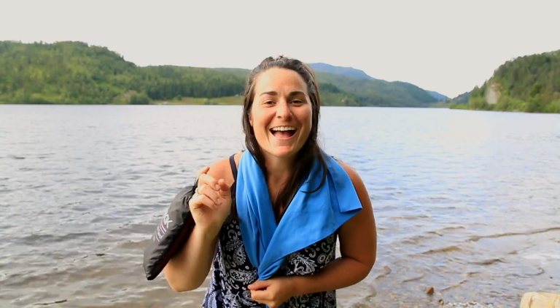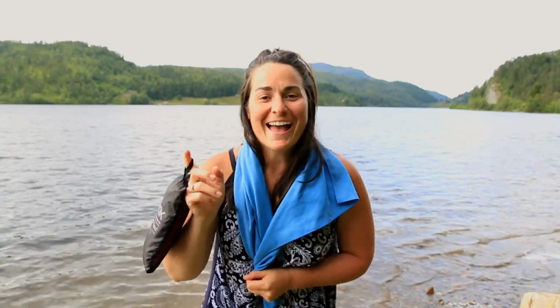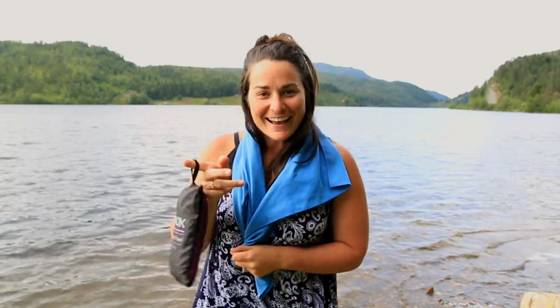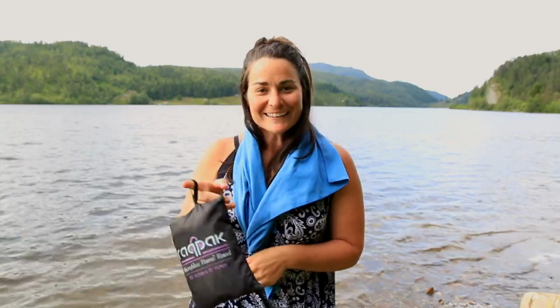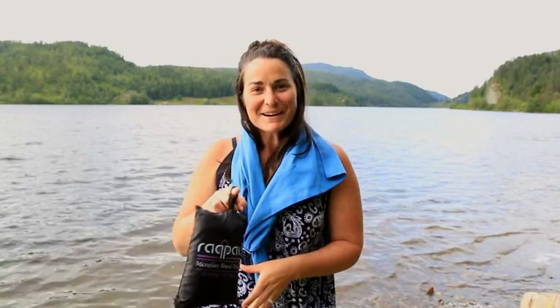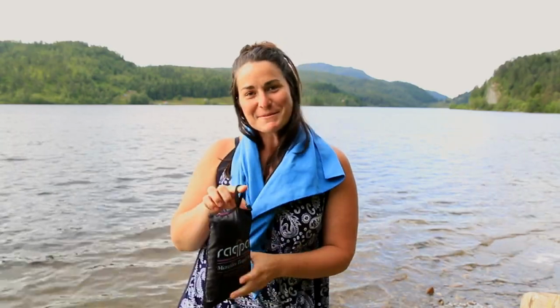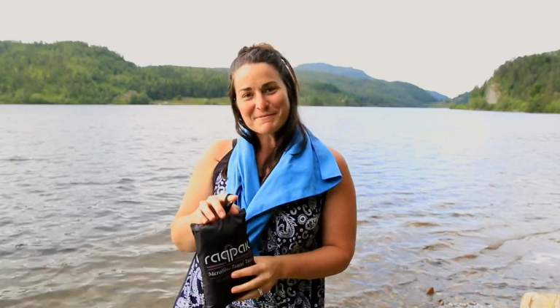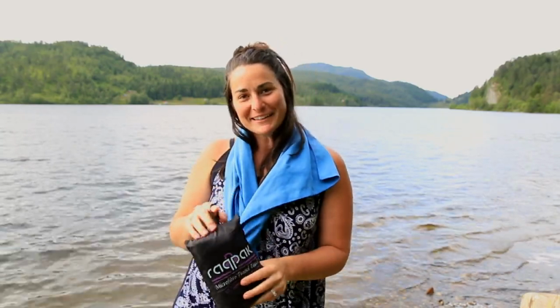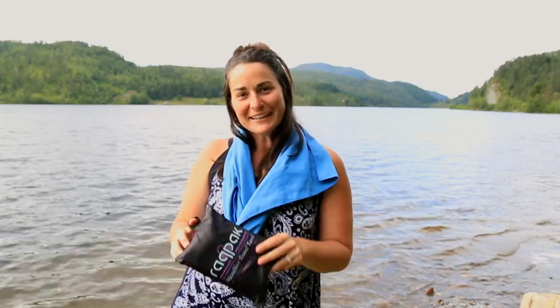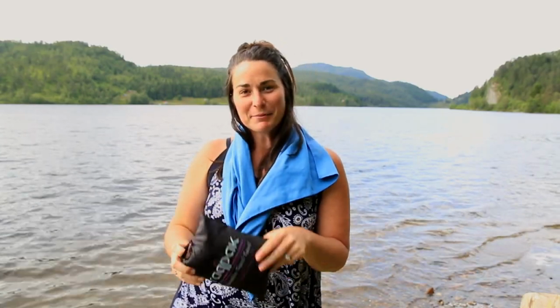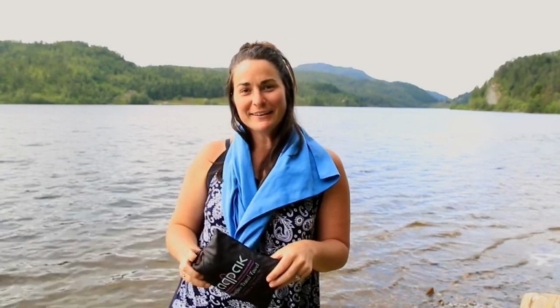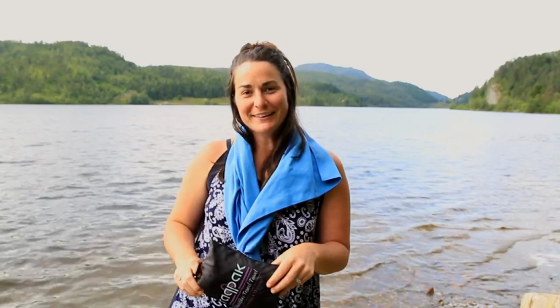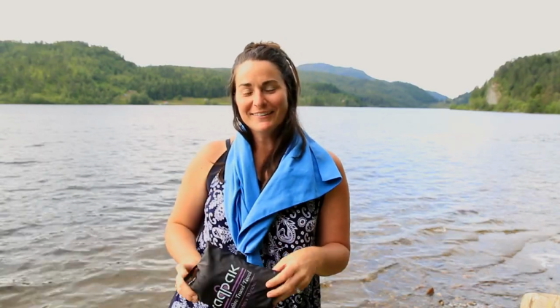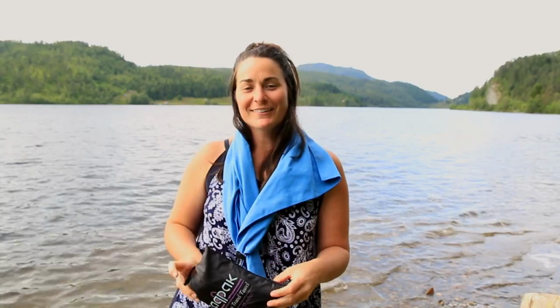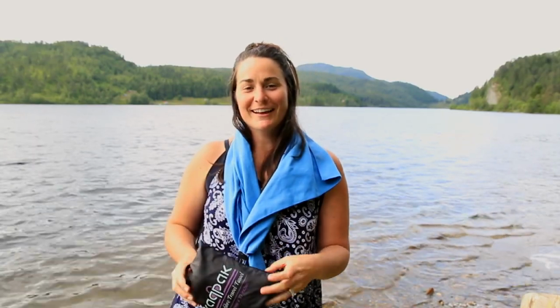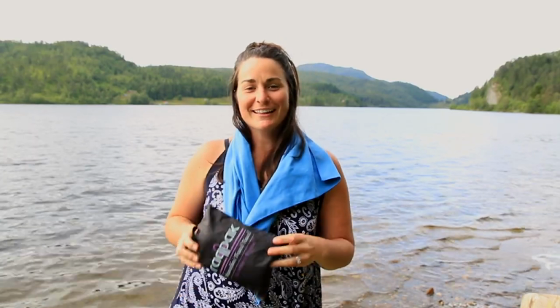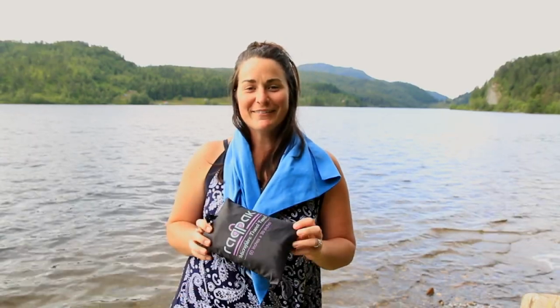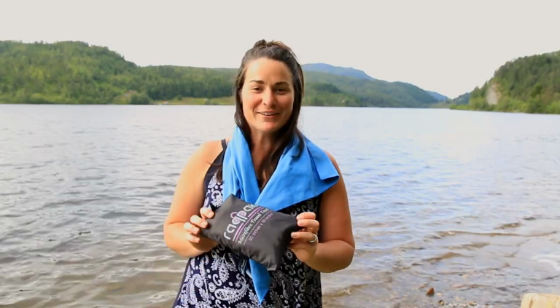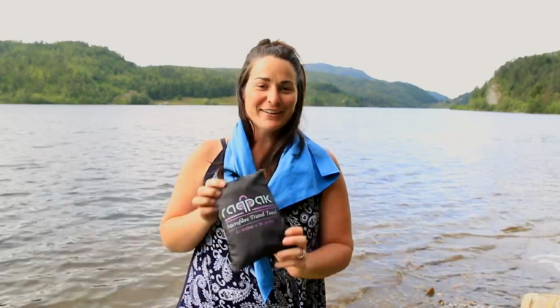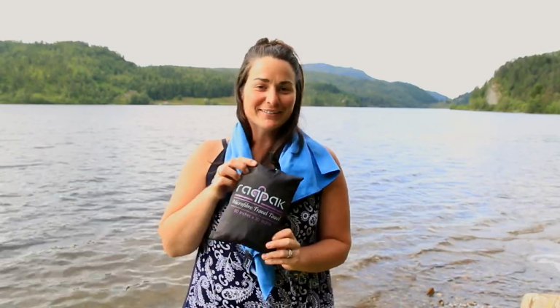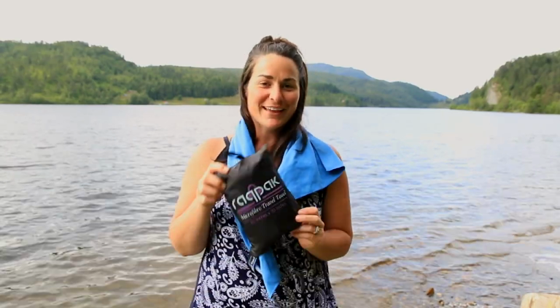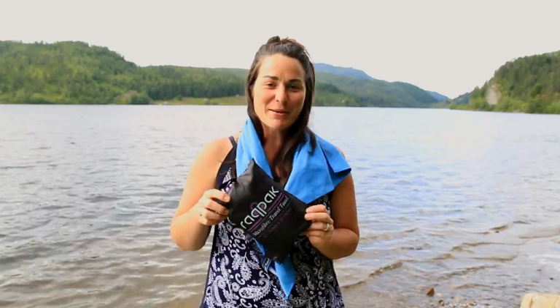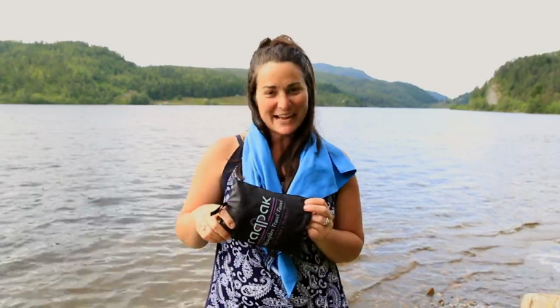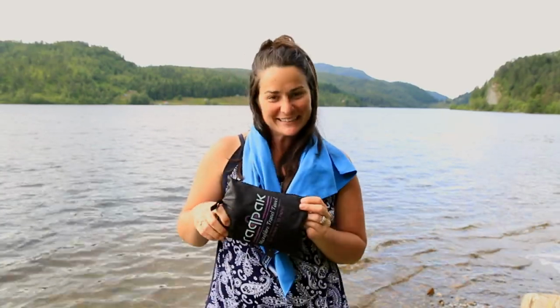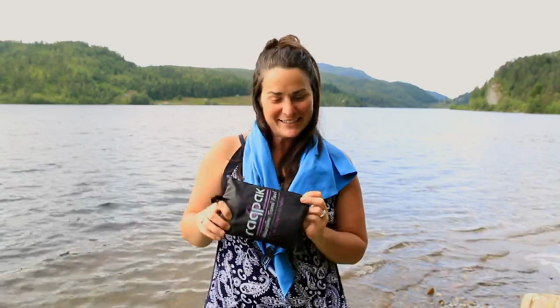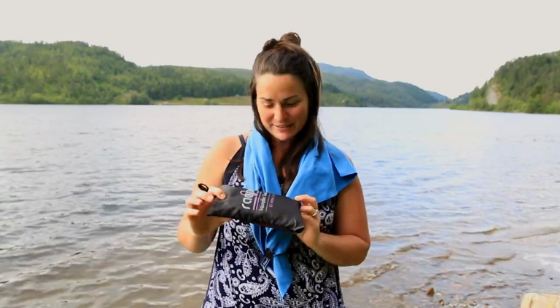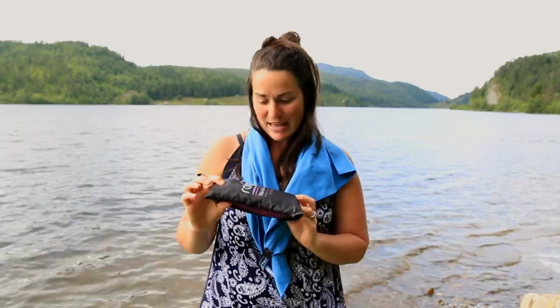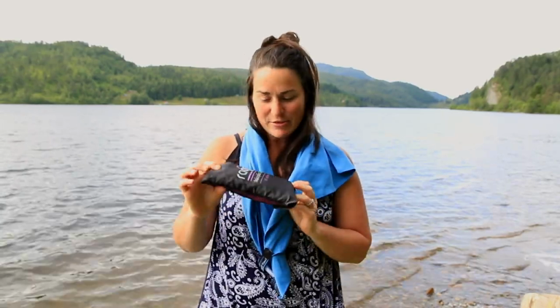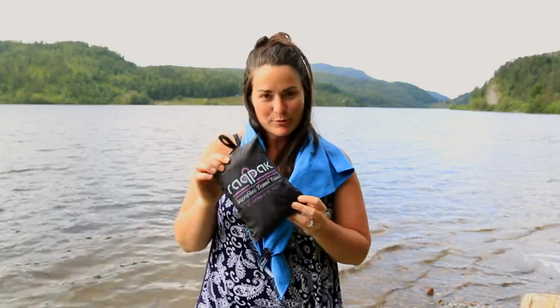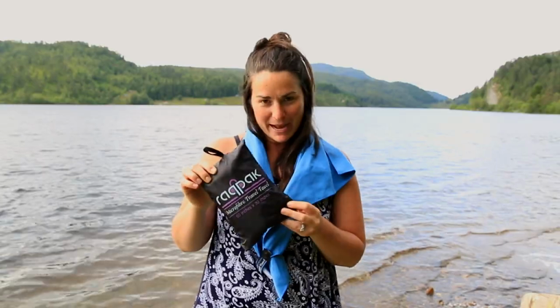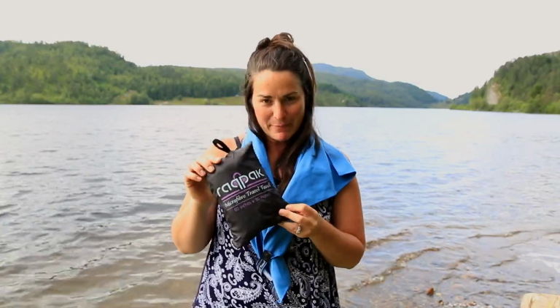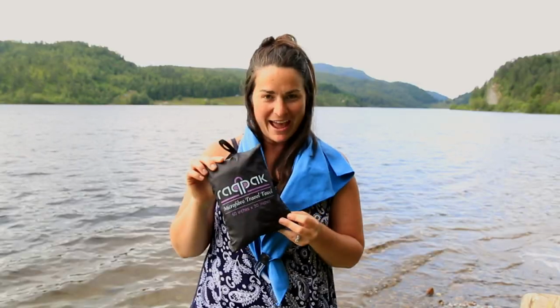Hey guys, Arviz Abroad here bringing you a gear review on our favorite pack towels, the Rack Pack!